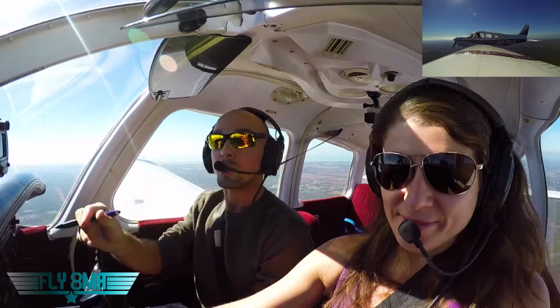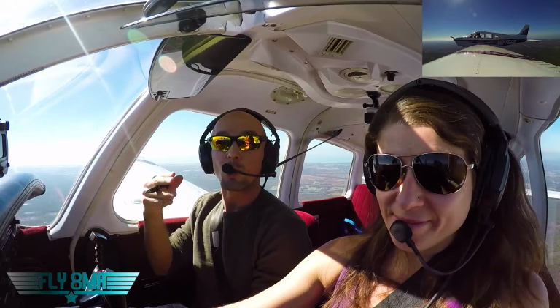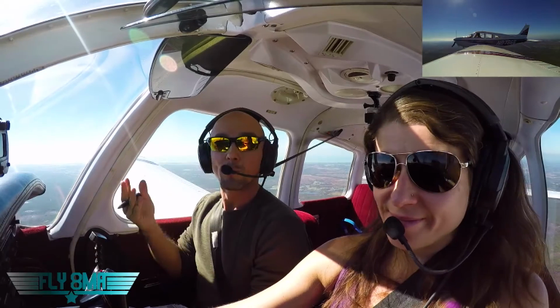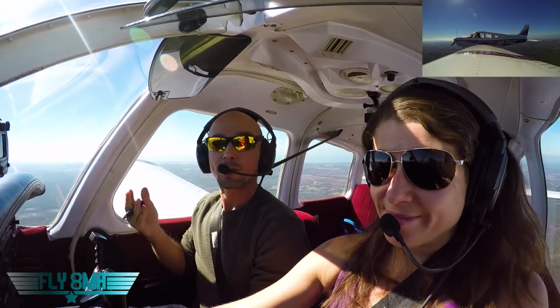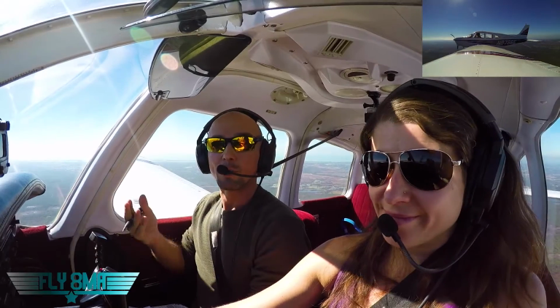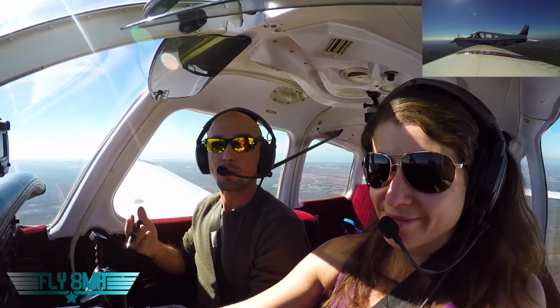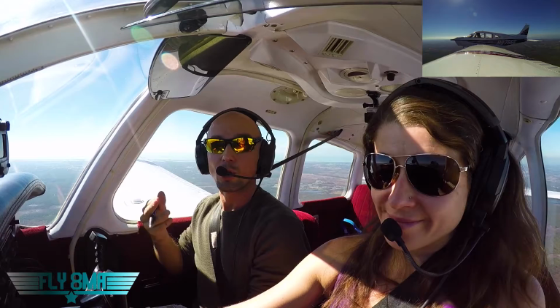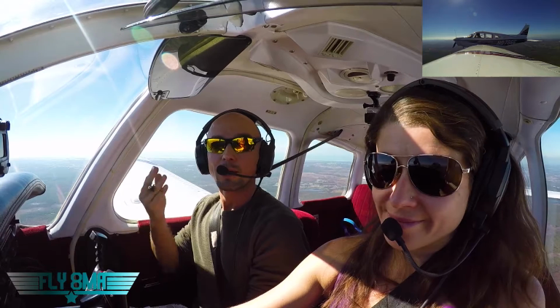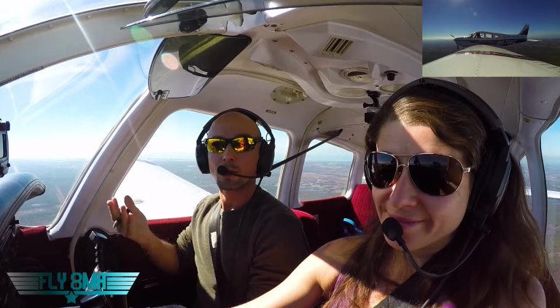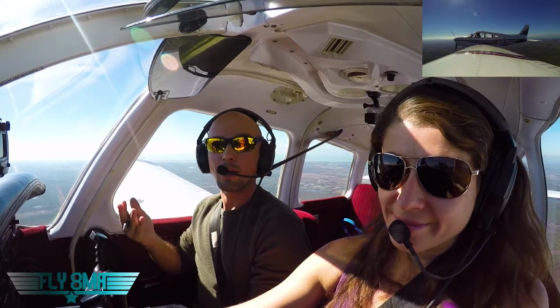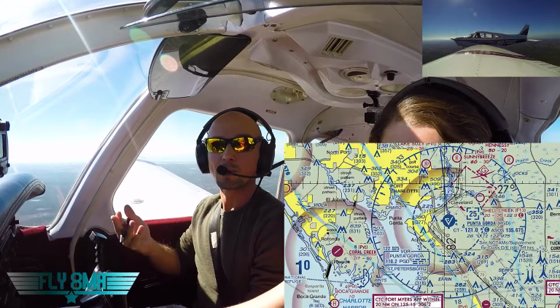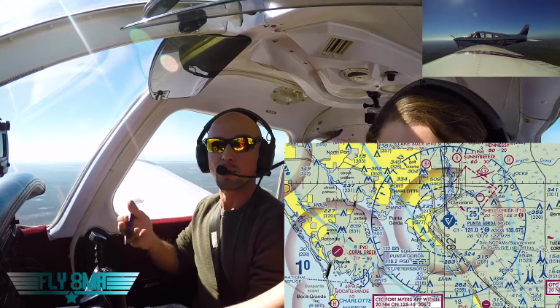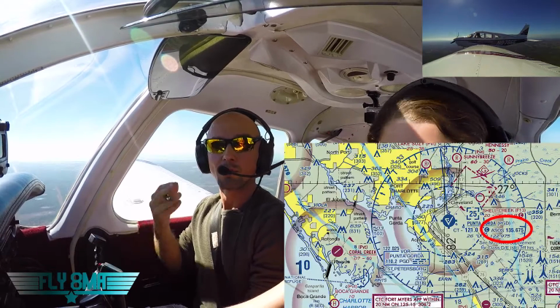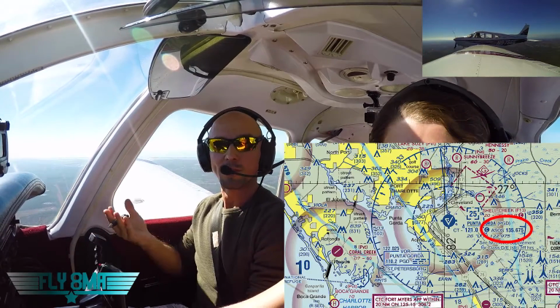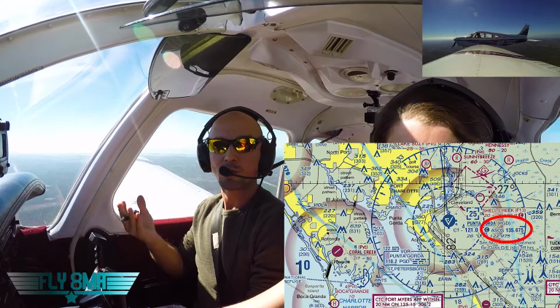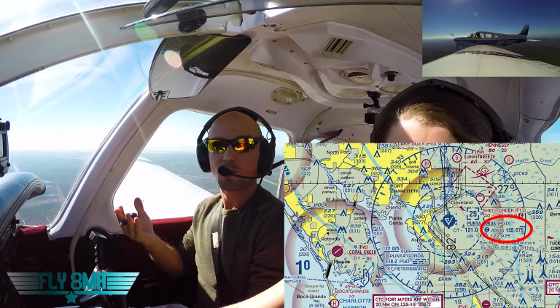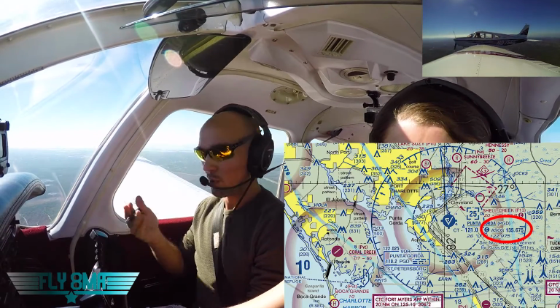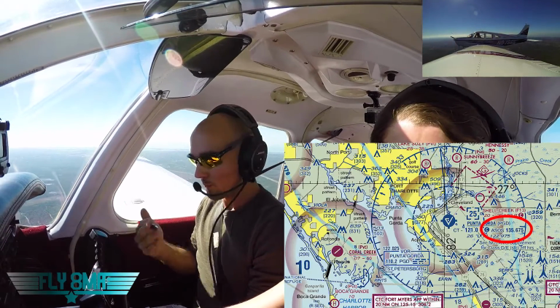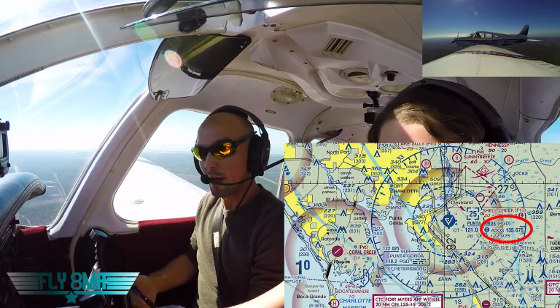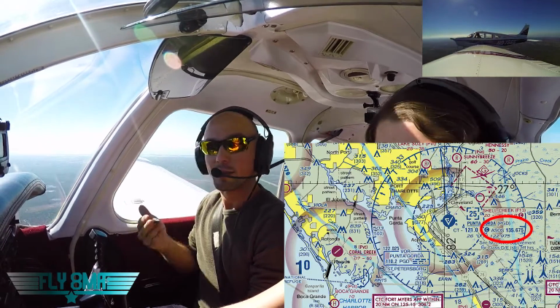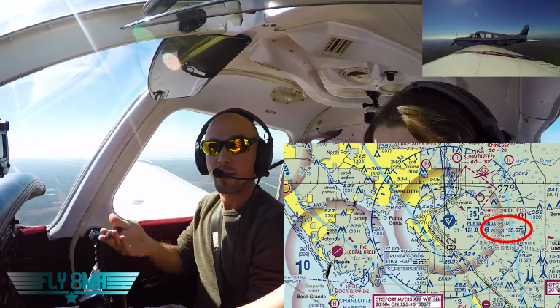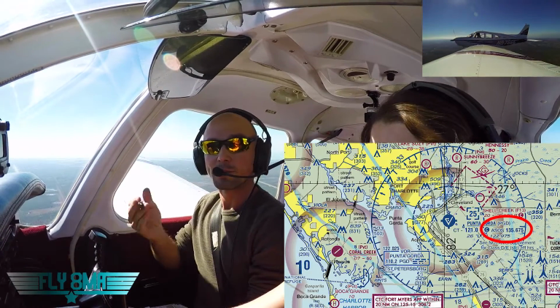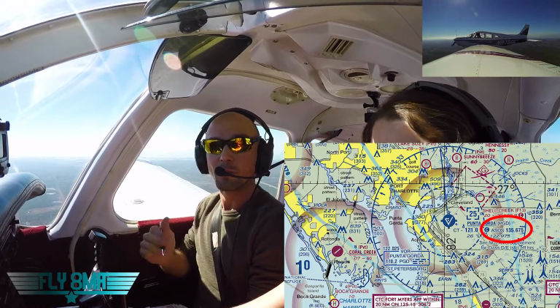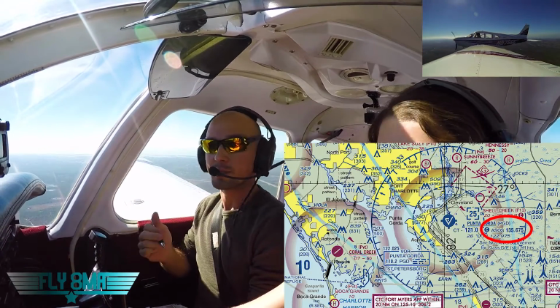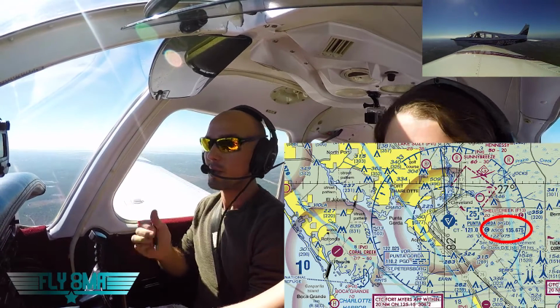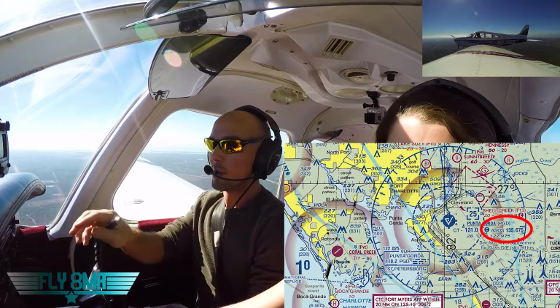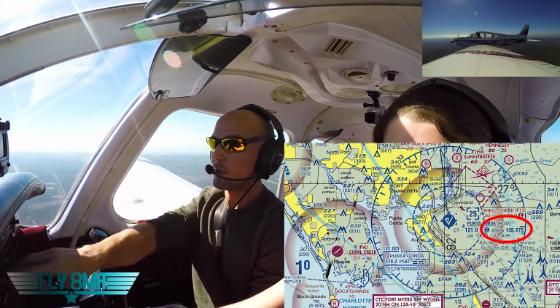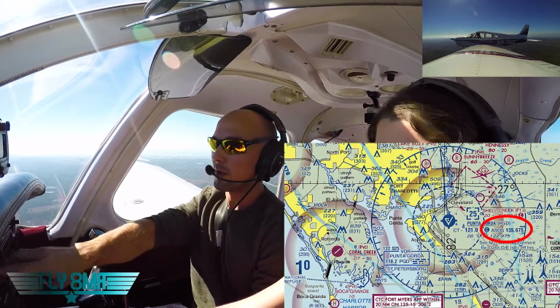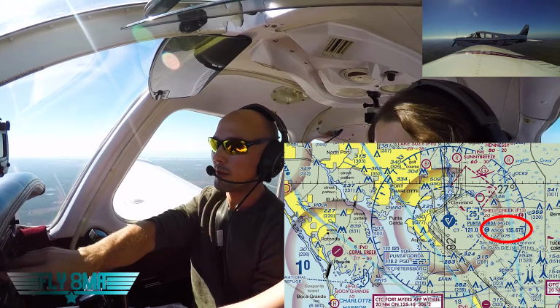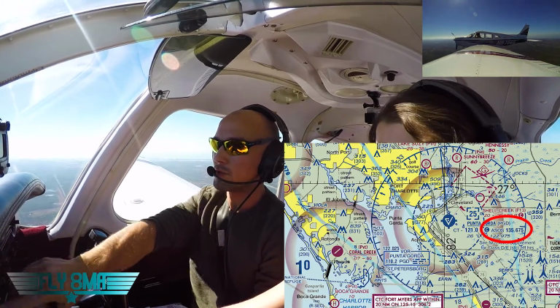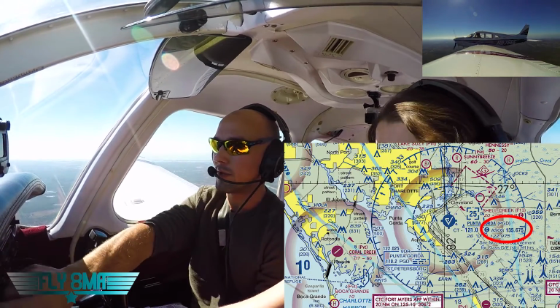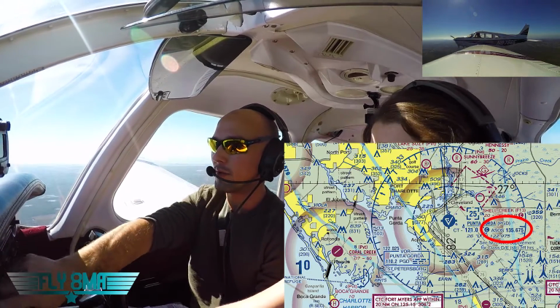So our first step here is to go ahead and get our ATIS. We look at our sectional chart, find the ATIS frequency, and tune that in.